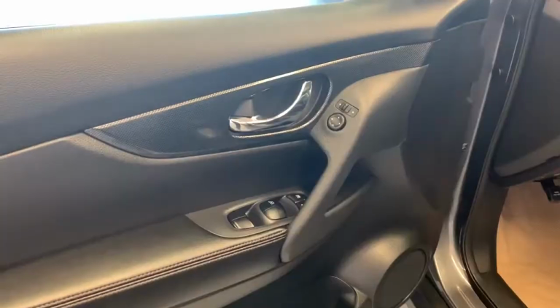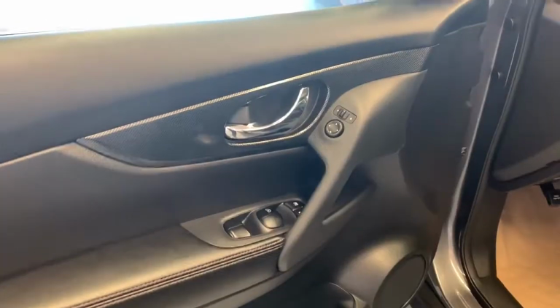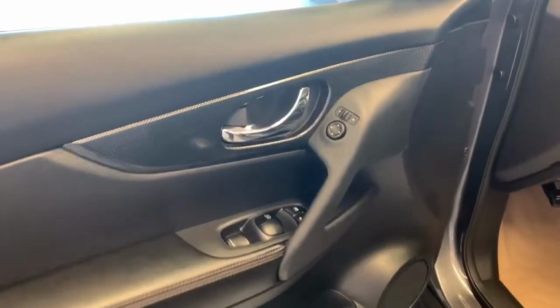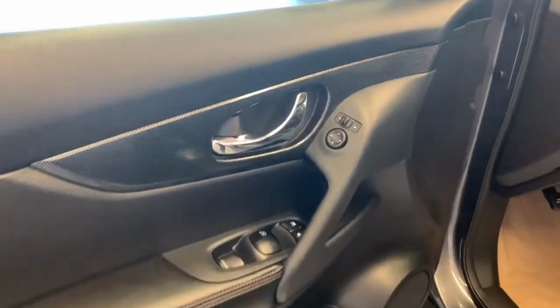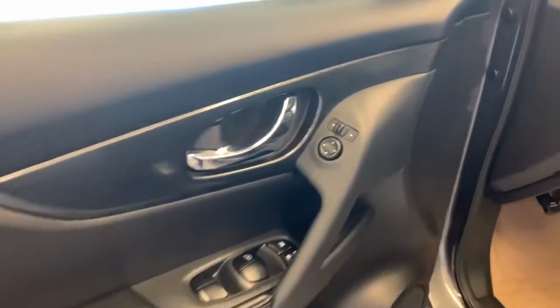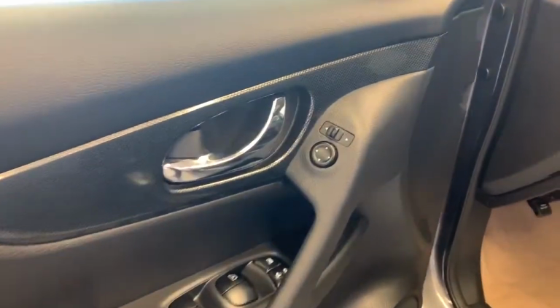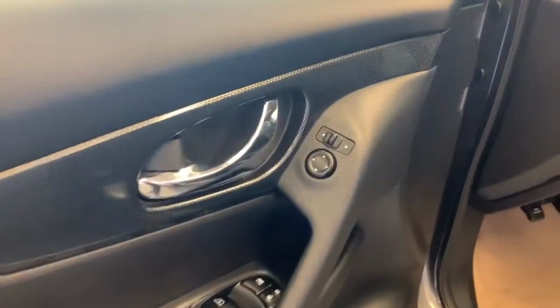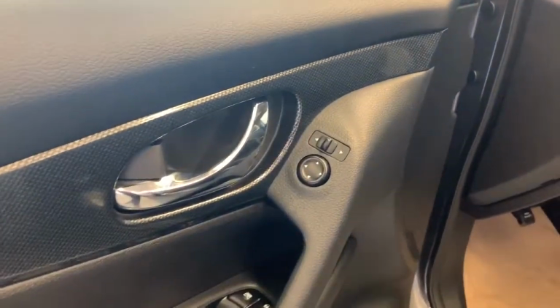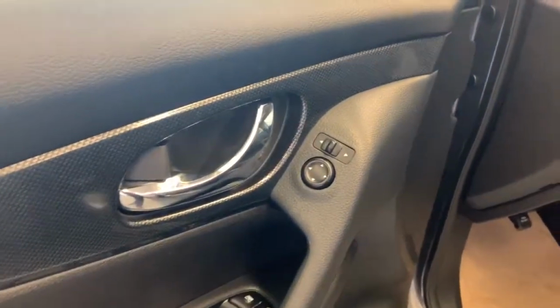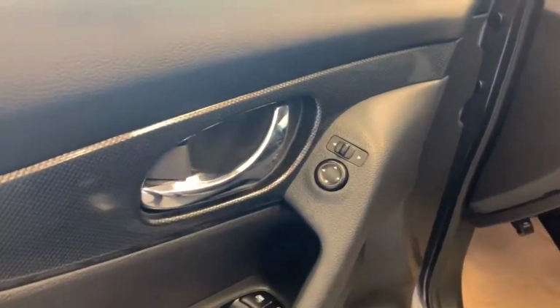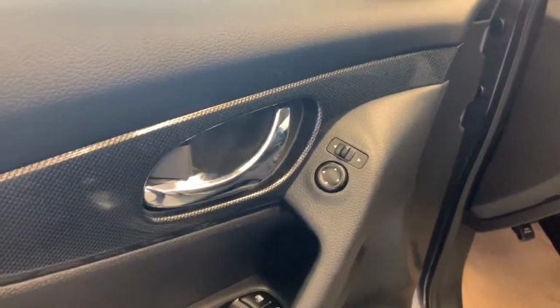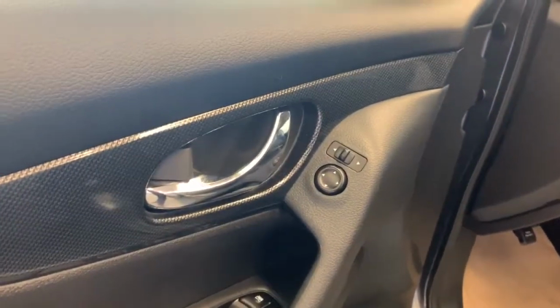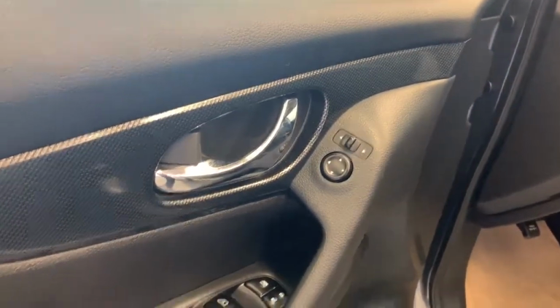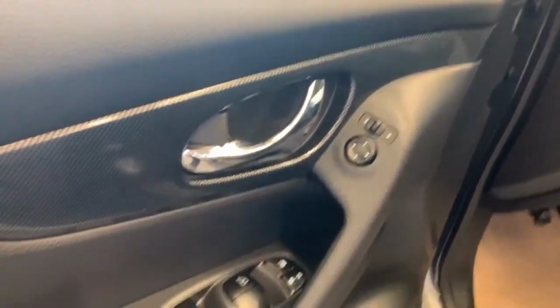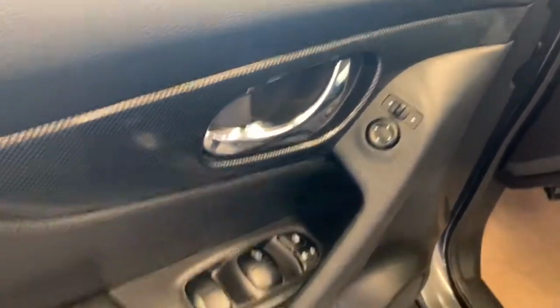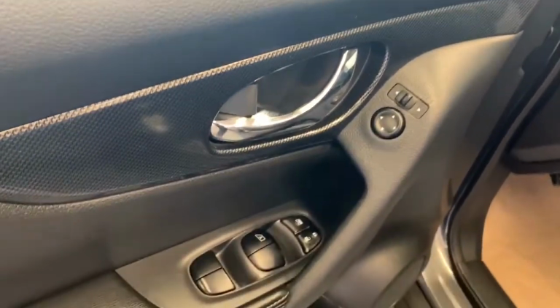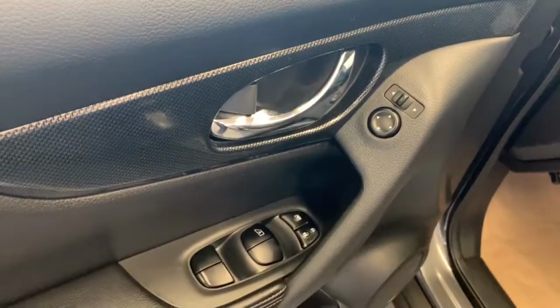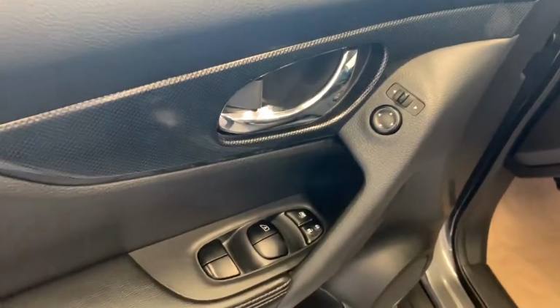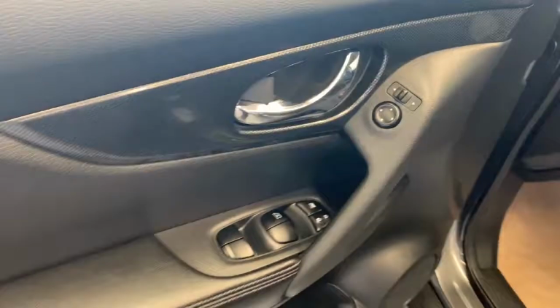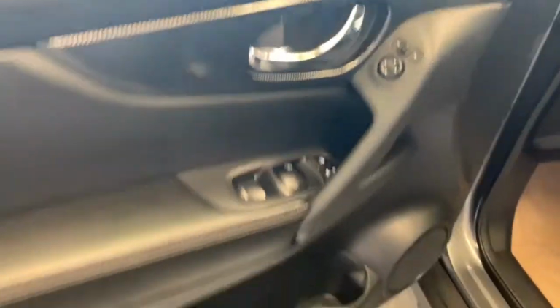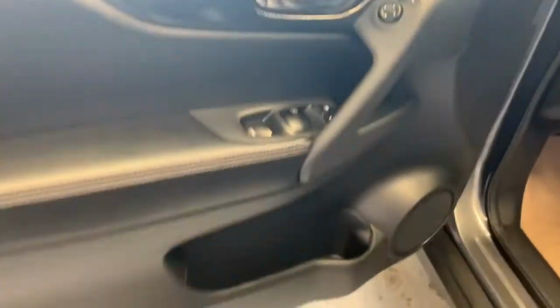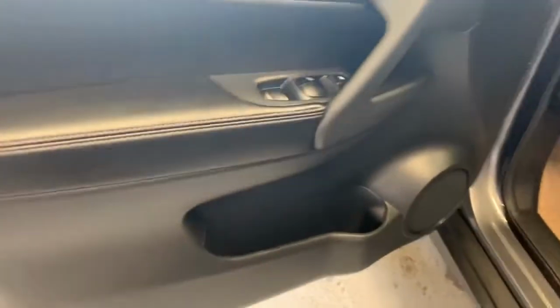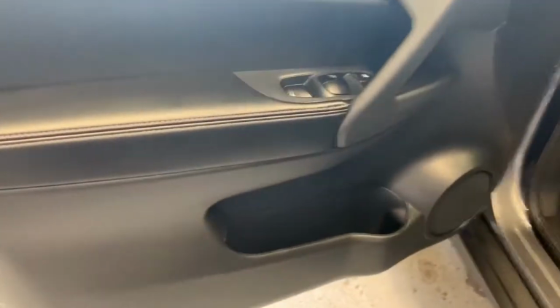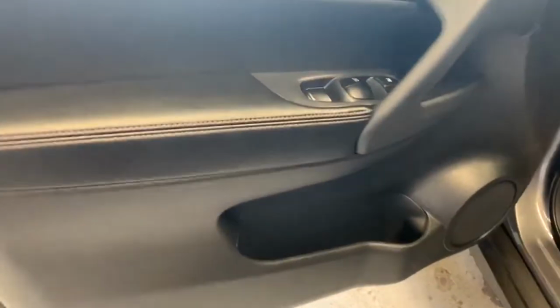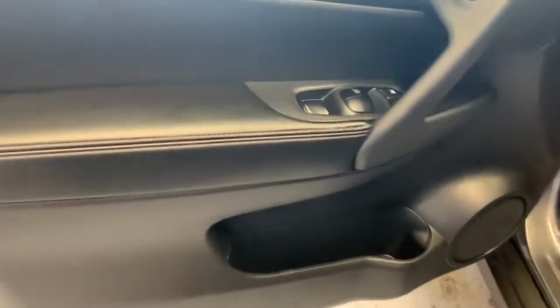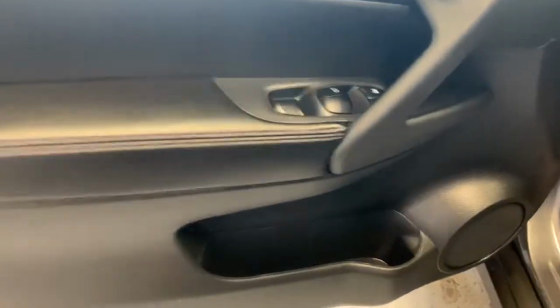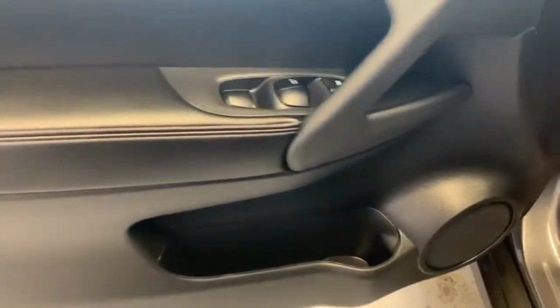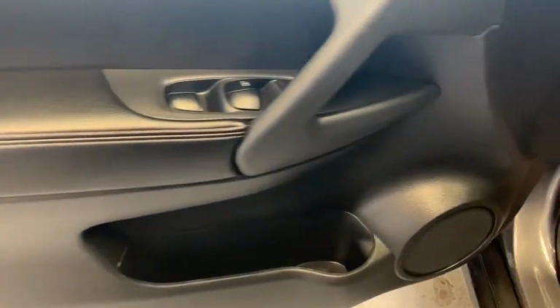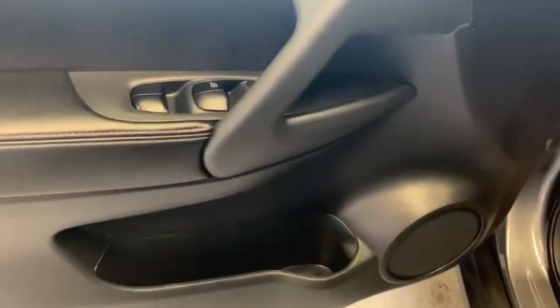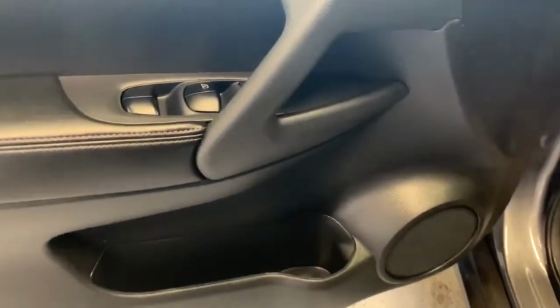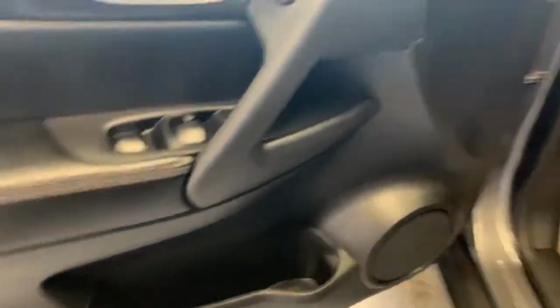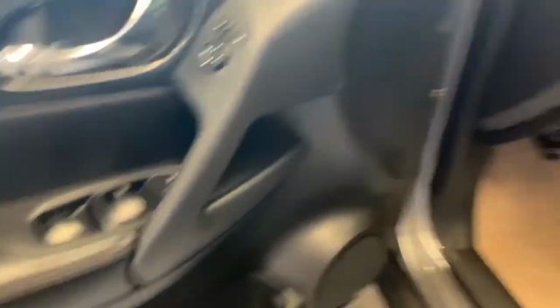For the interior, we have your power mirrors right beside the door handle with the power locks and windows below that. Got a decent amount of storage along the bottom by the speaker there.